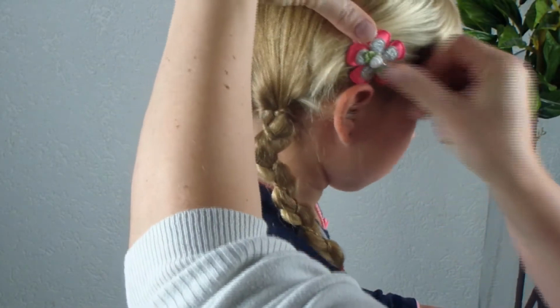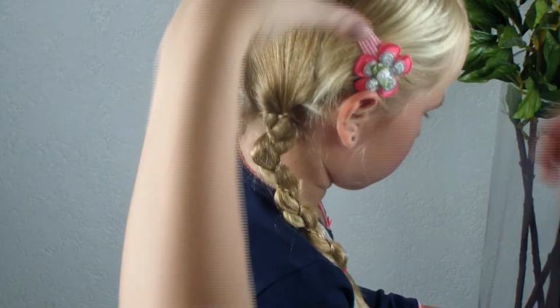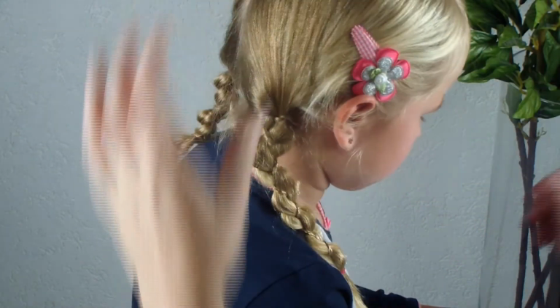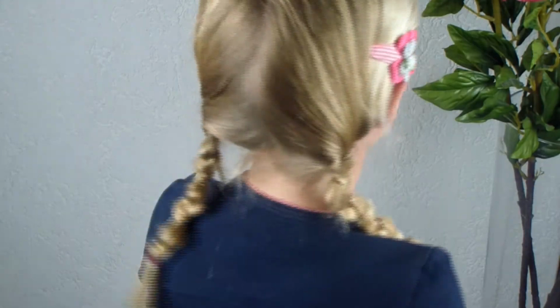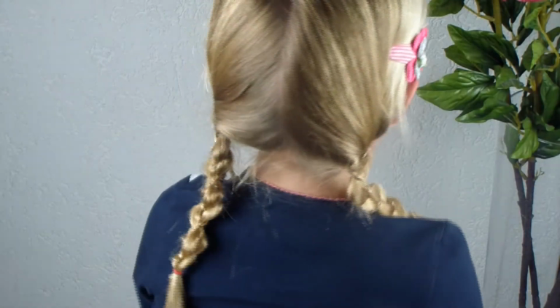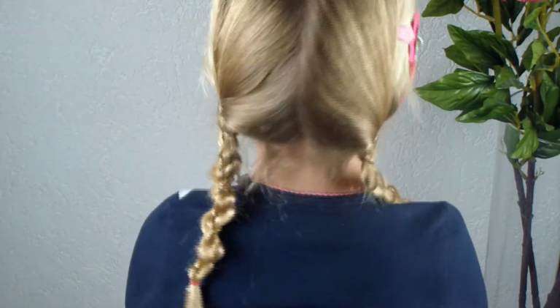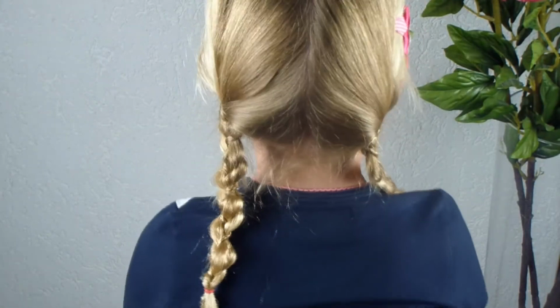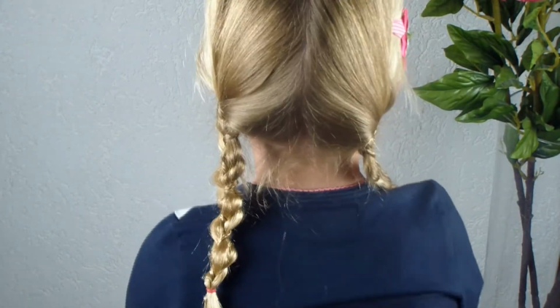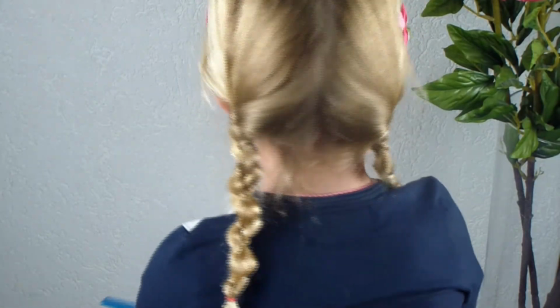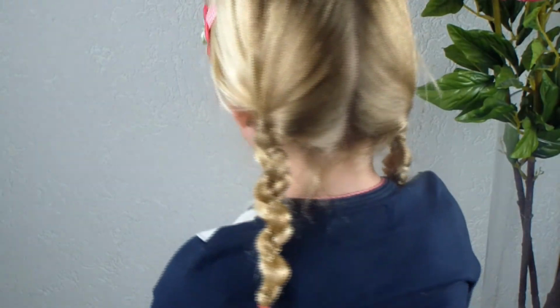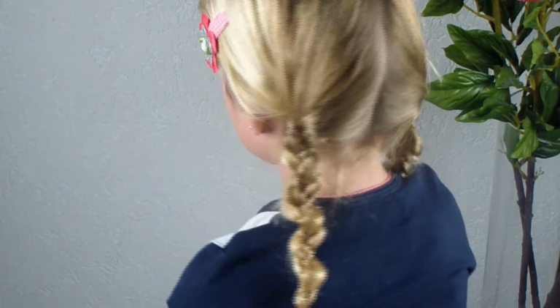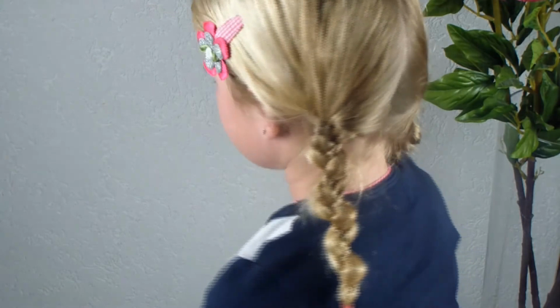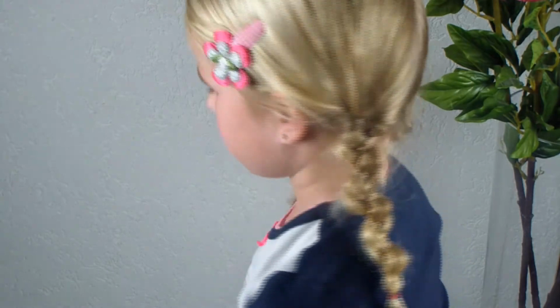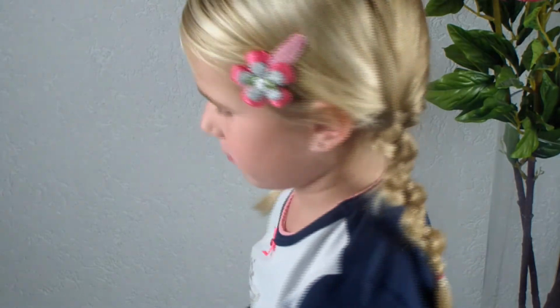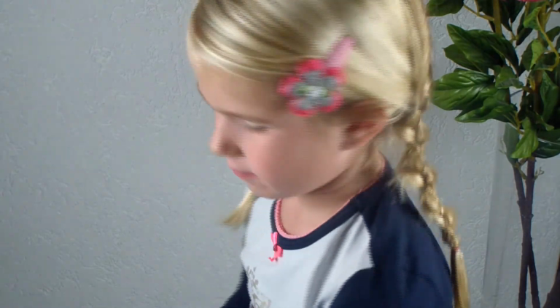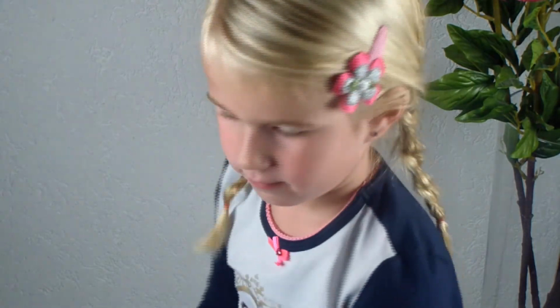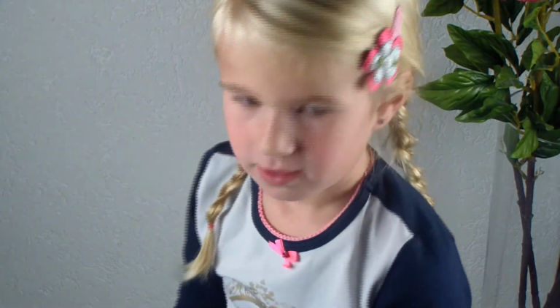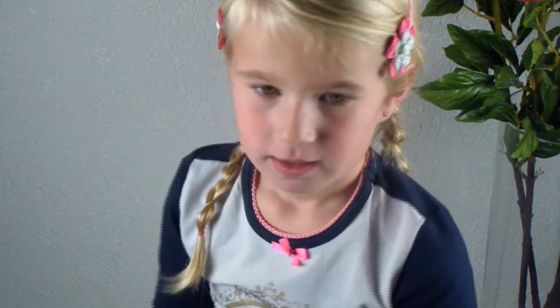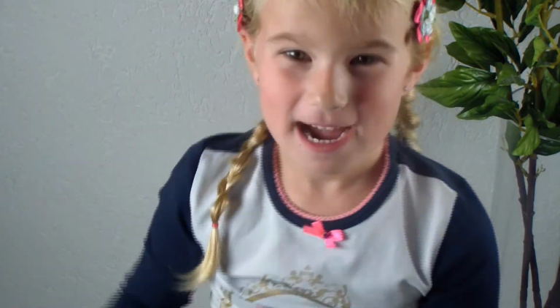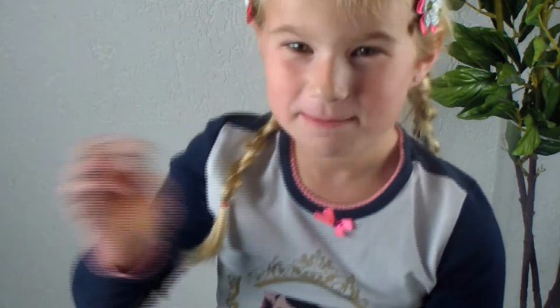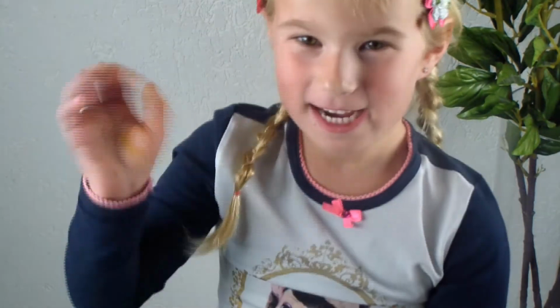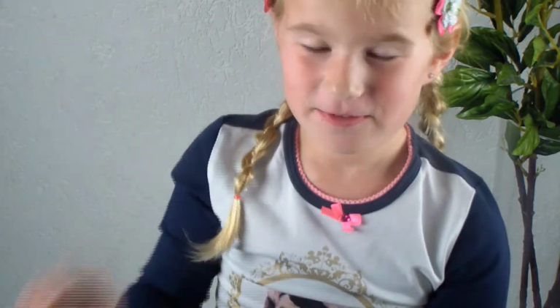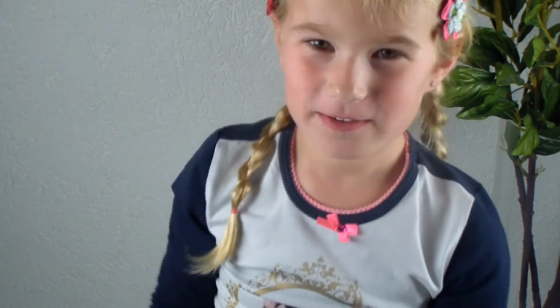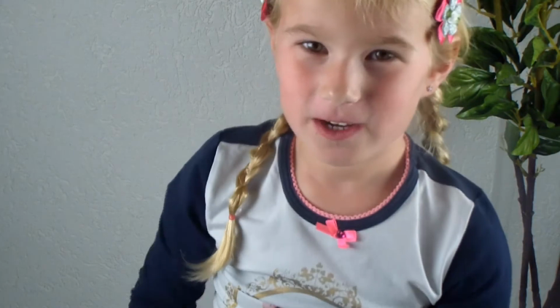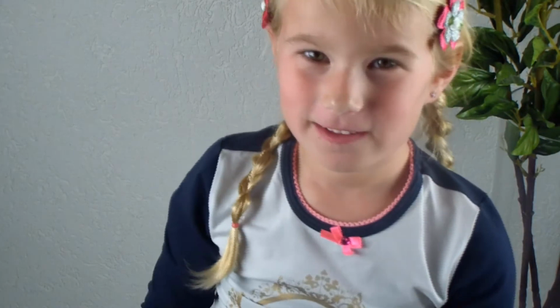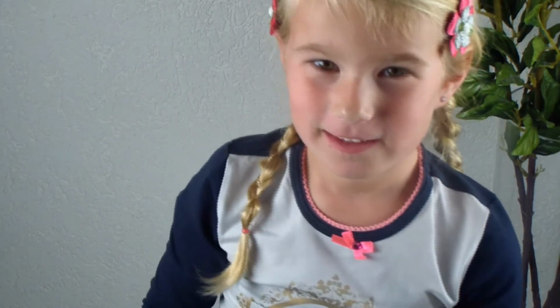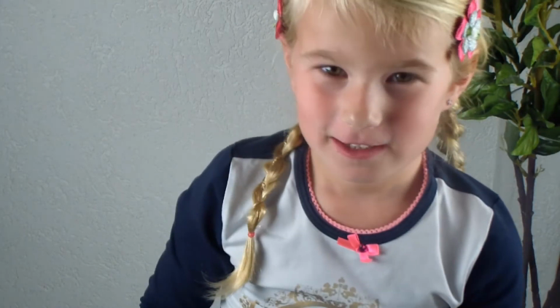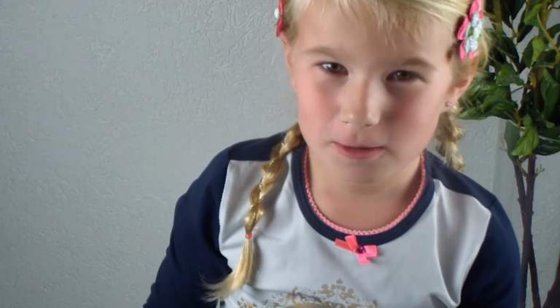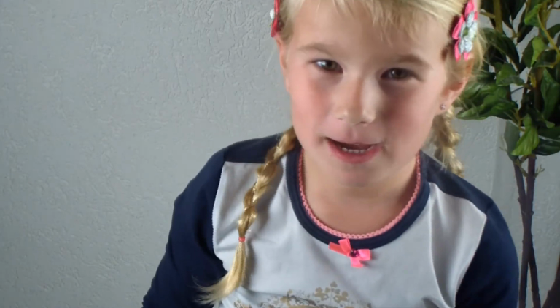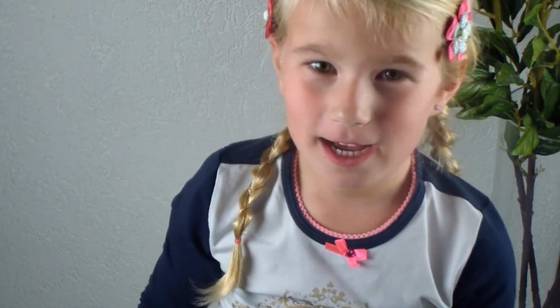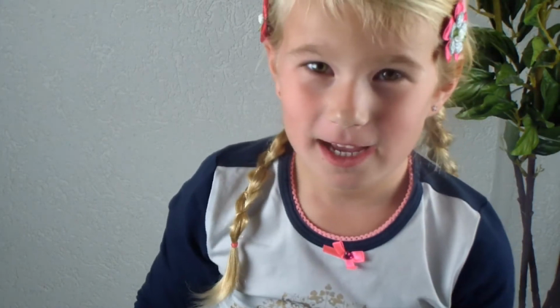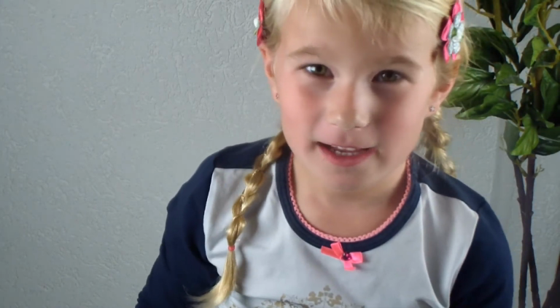So this is the hairstyle for today. Bye bye everyone! Goodbye!